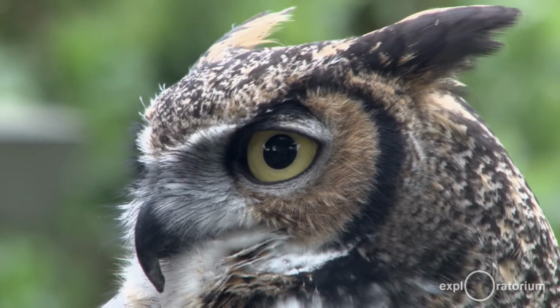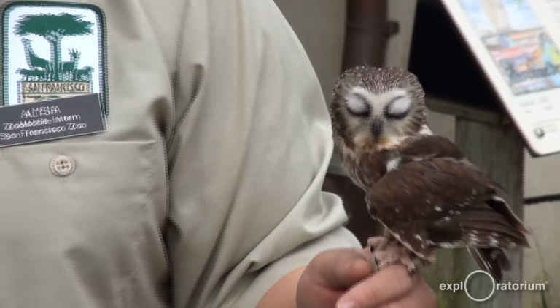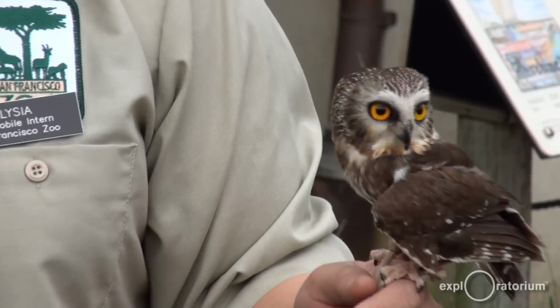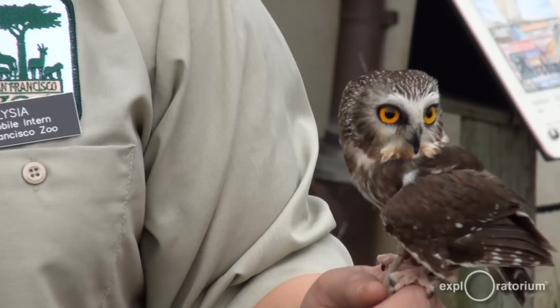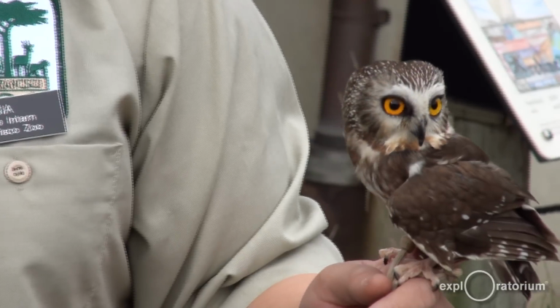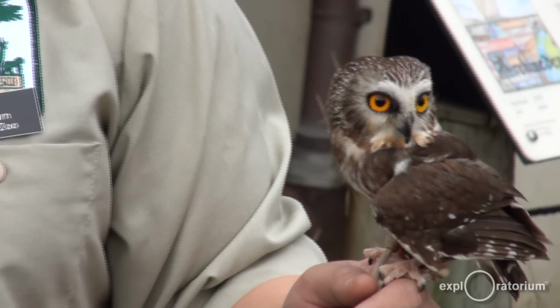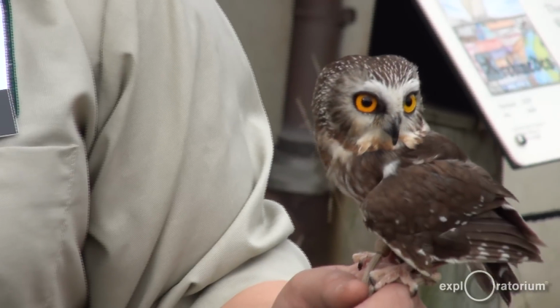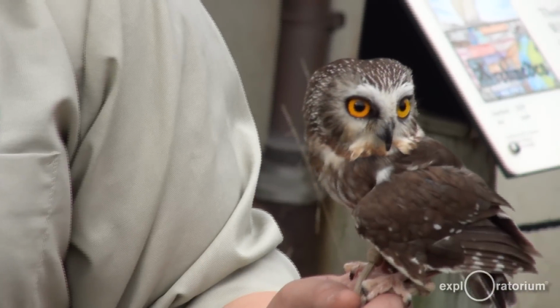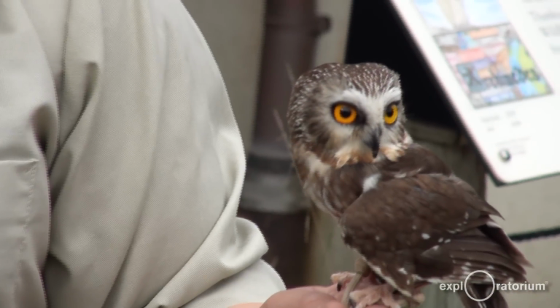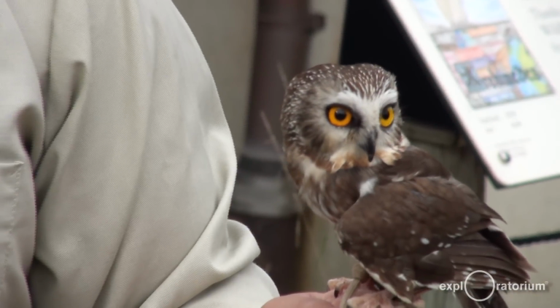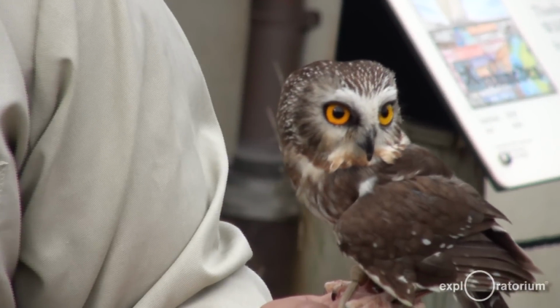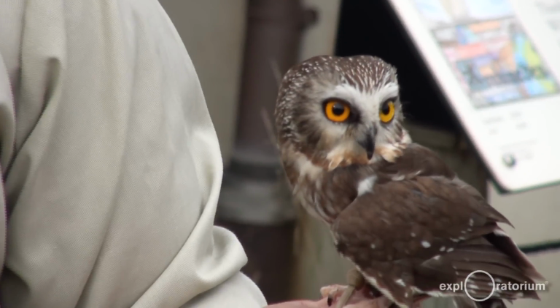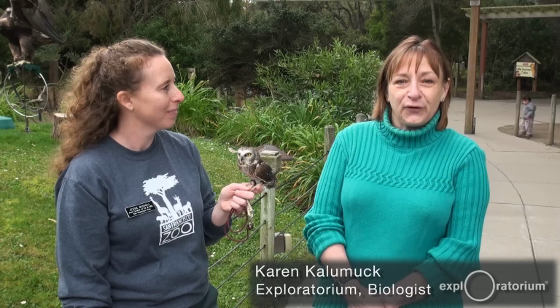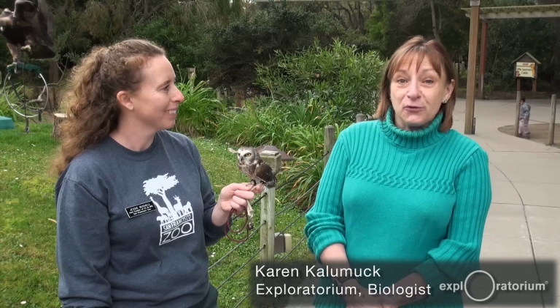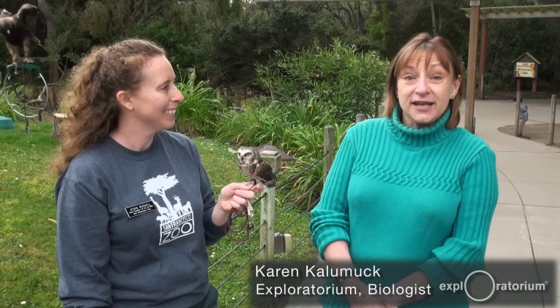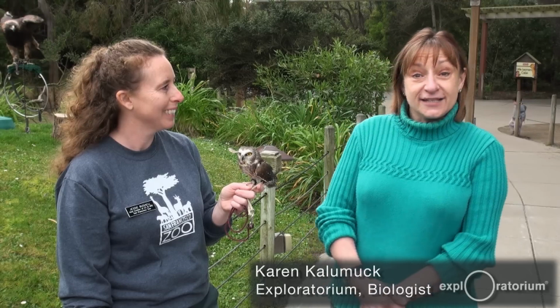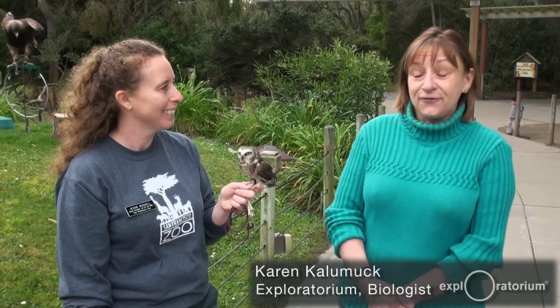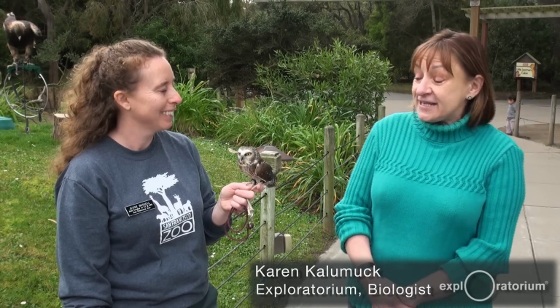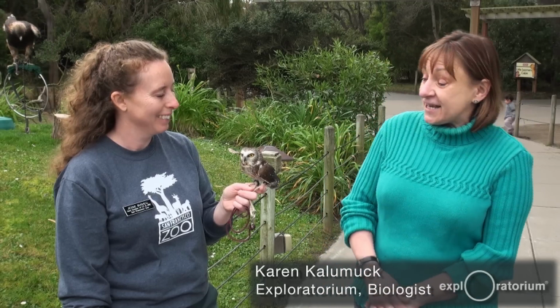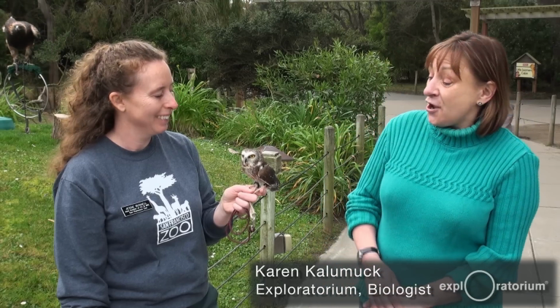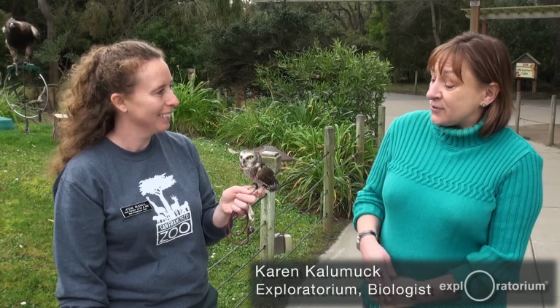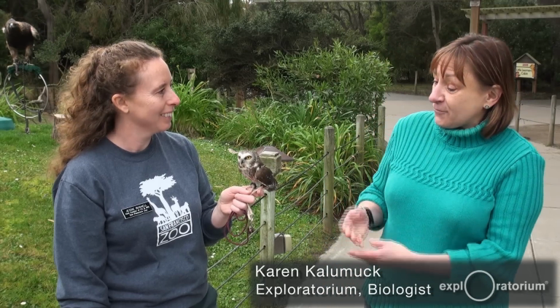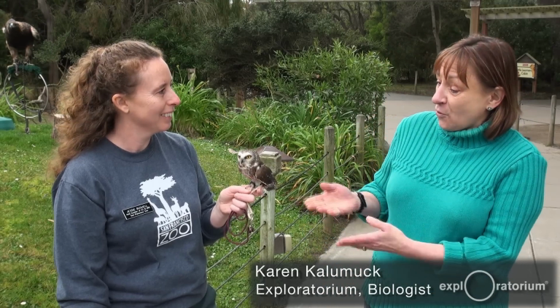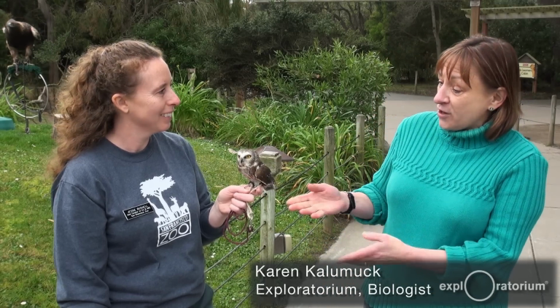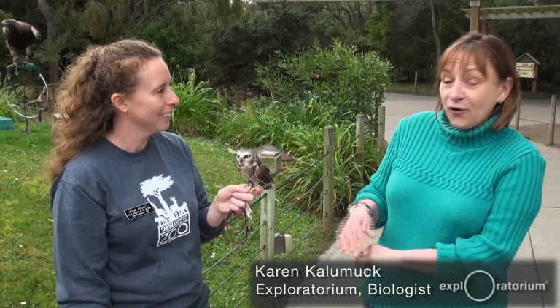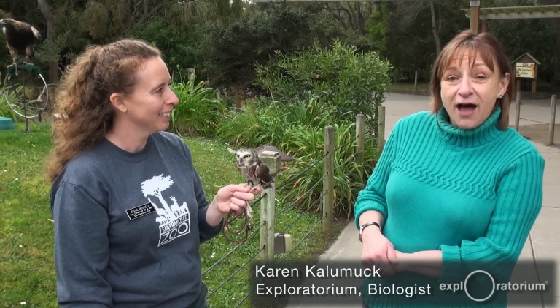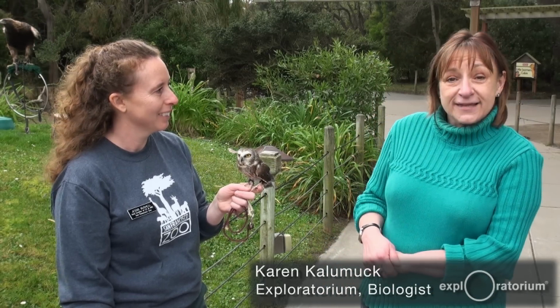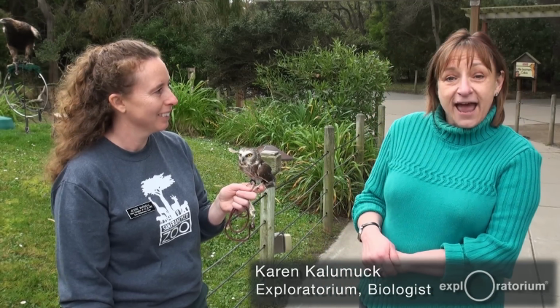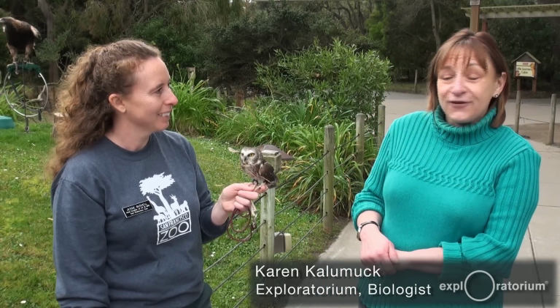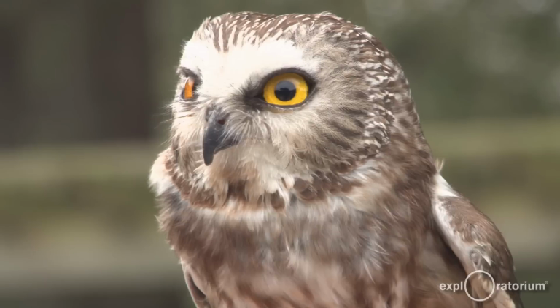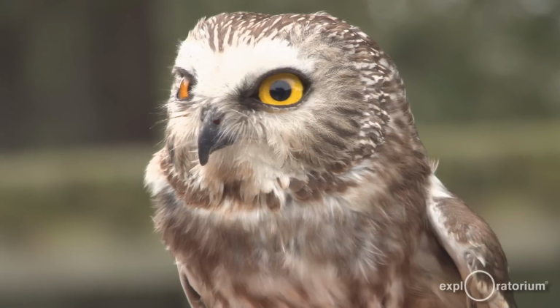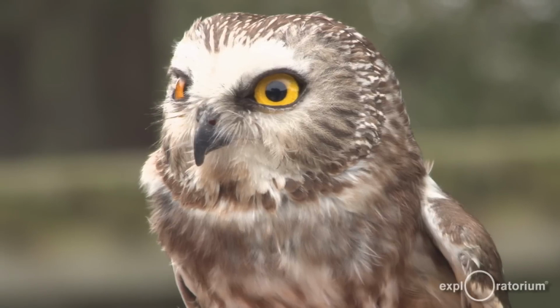Here we are today at the San Francisco Zoo and we're going to get to visit with some of the wonderful owls they have here at the zoo.